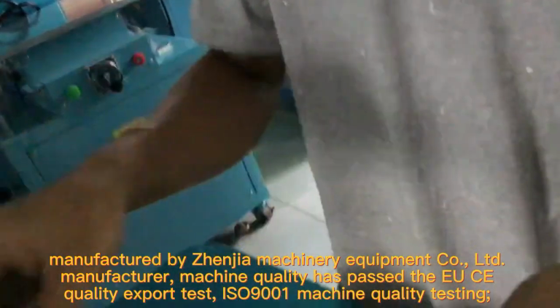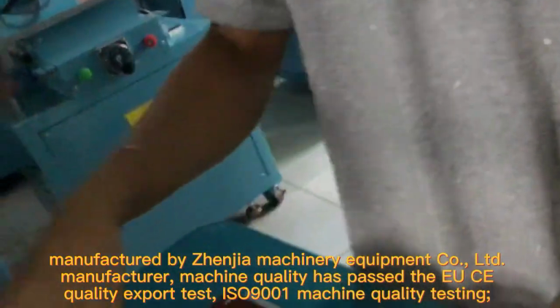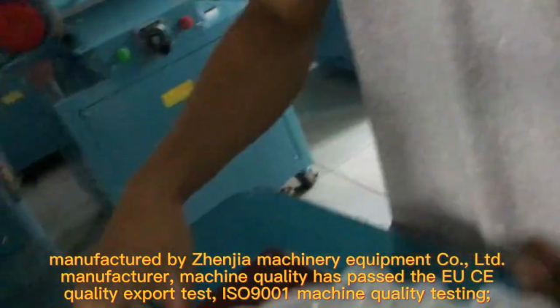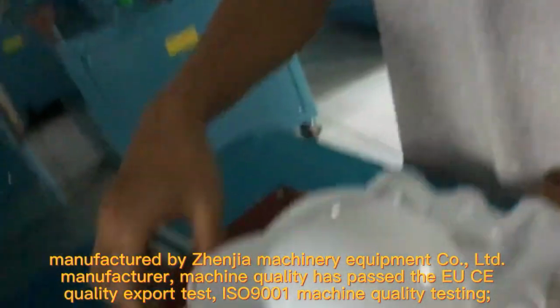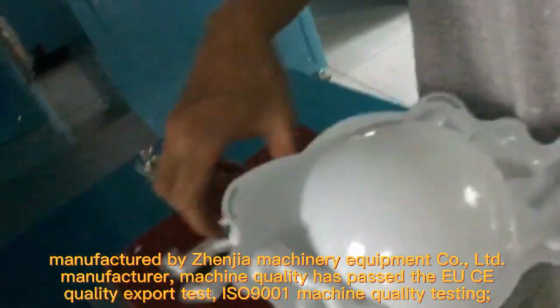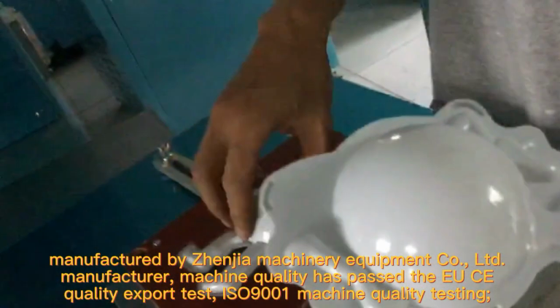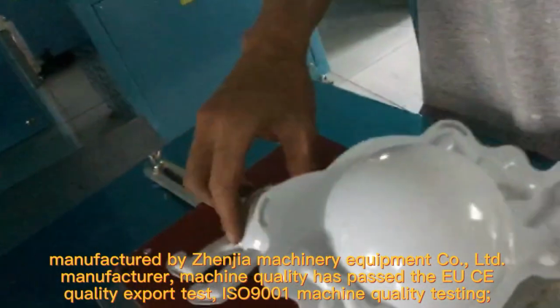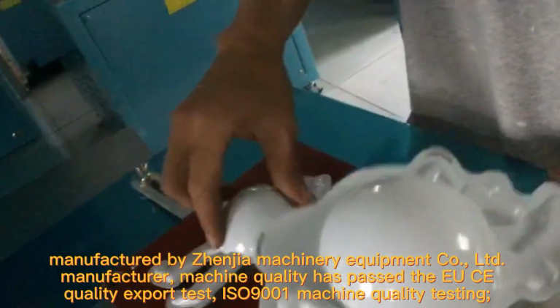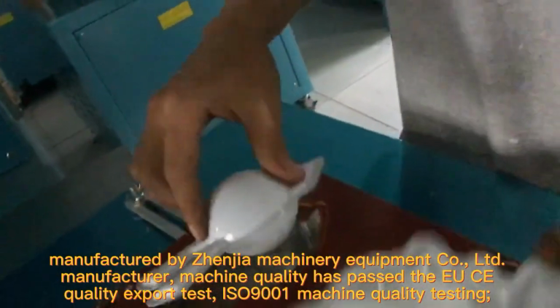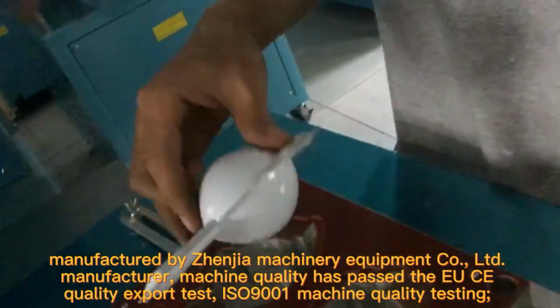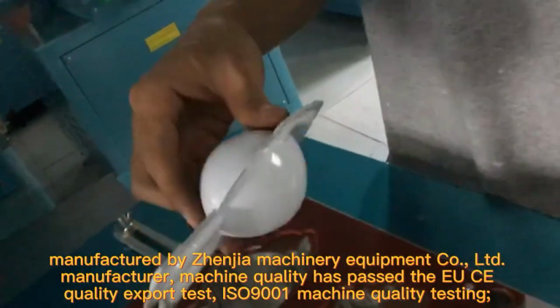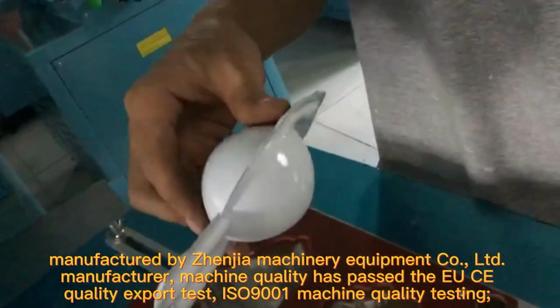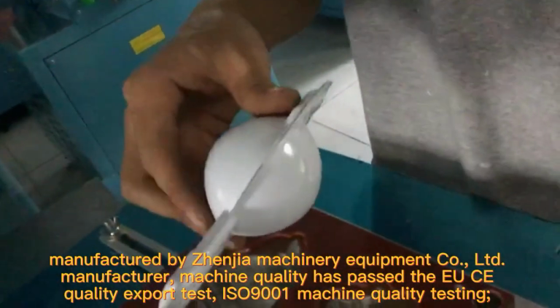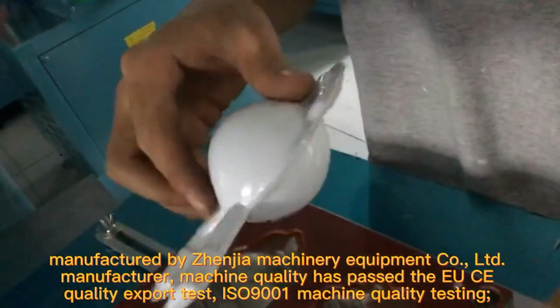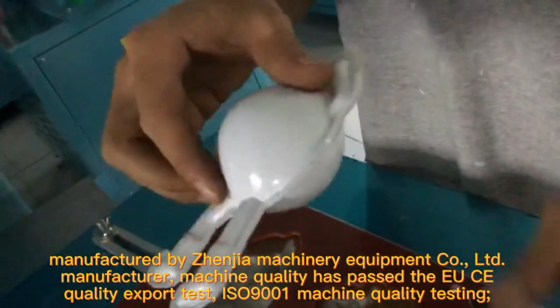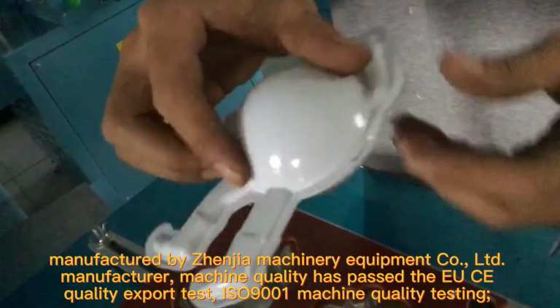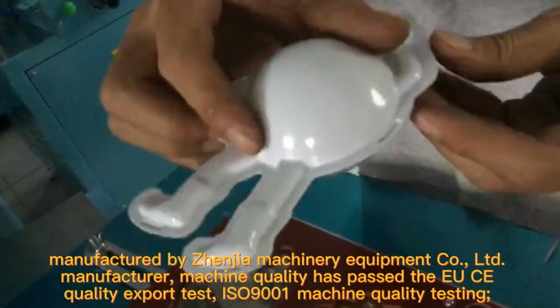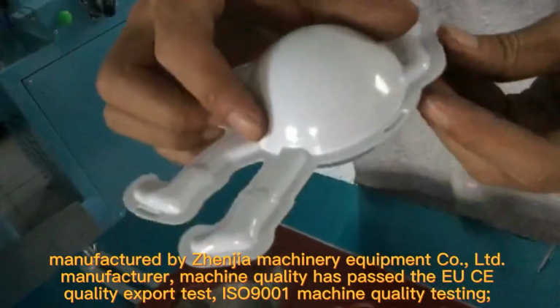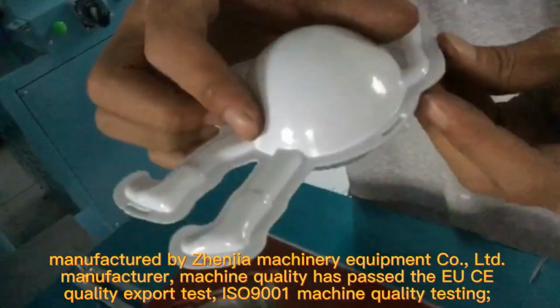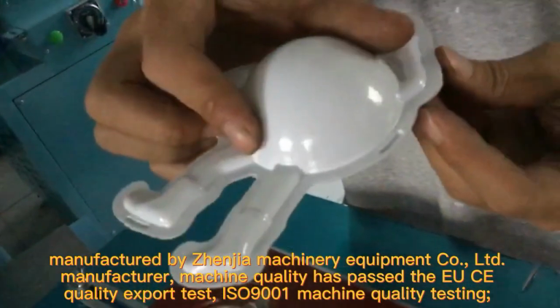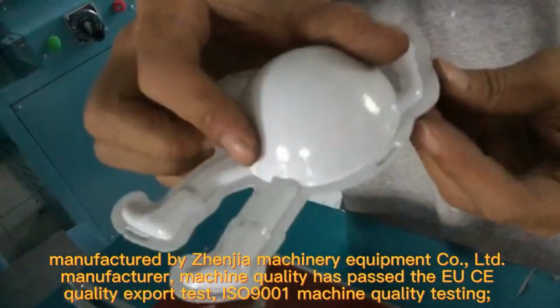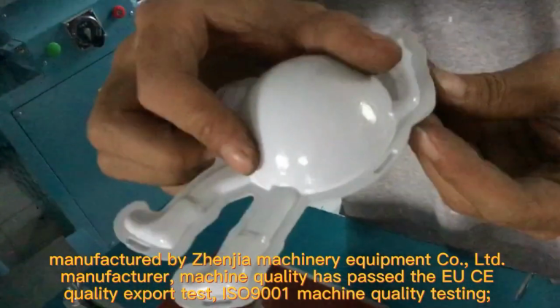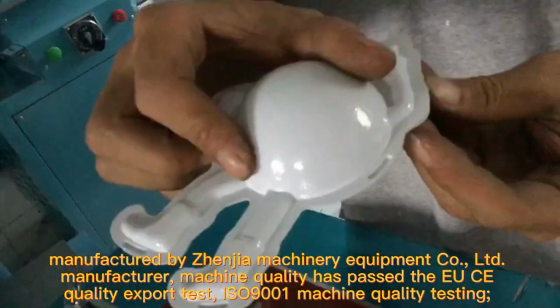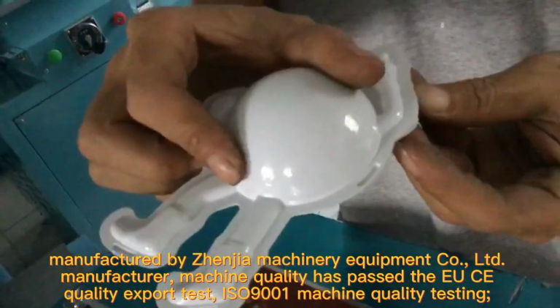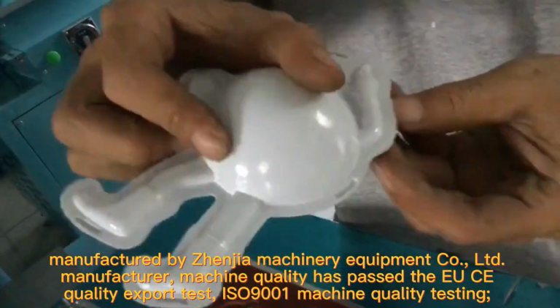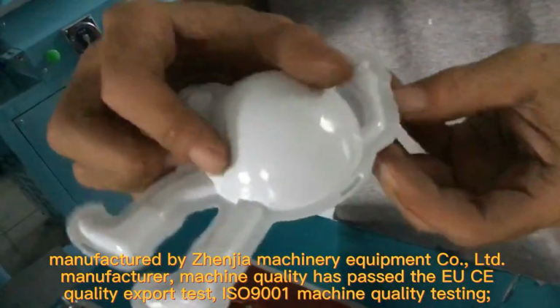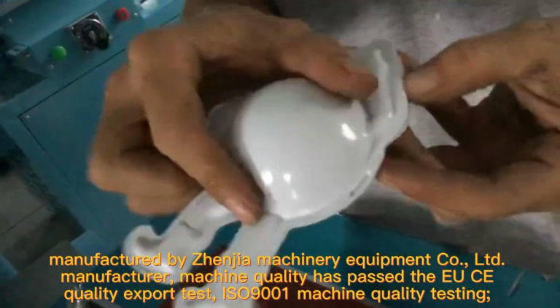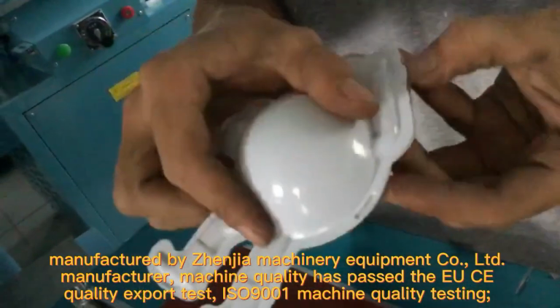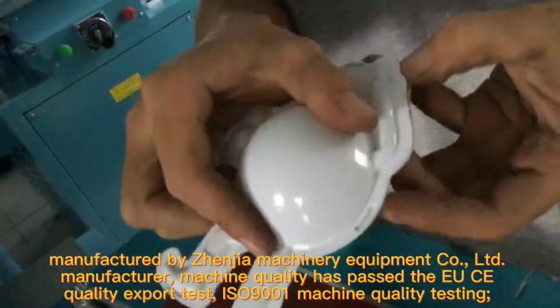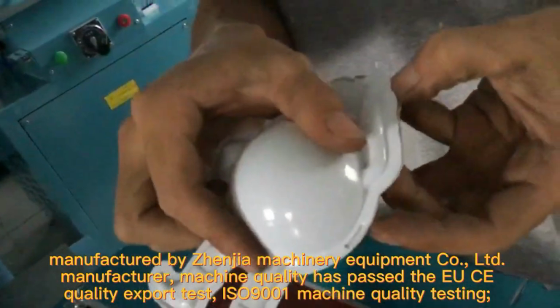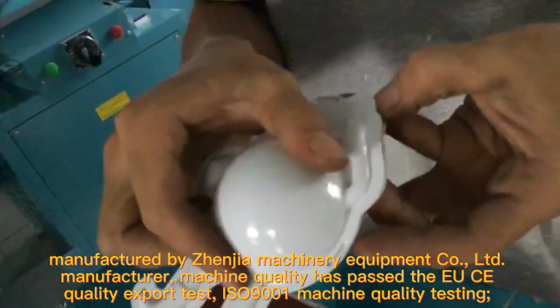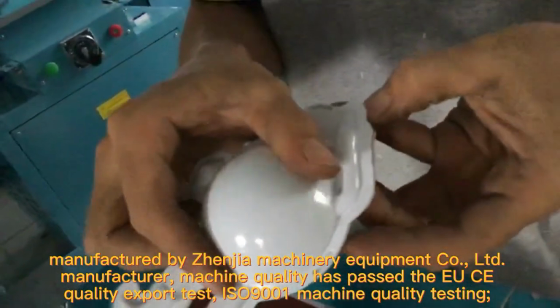Machine quality has passed the UC Quality Export Test and IASN 9001 Machine Quality Testing.